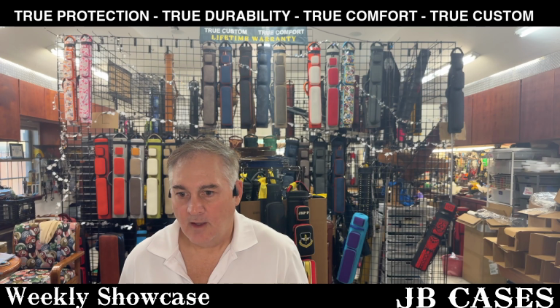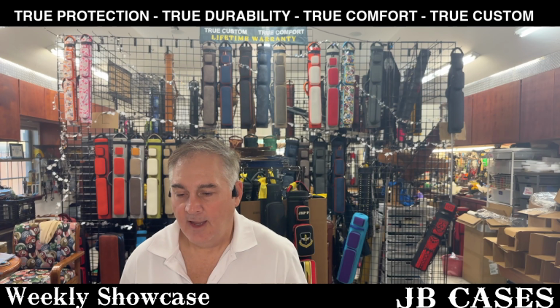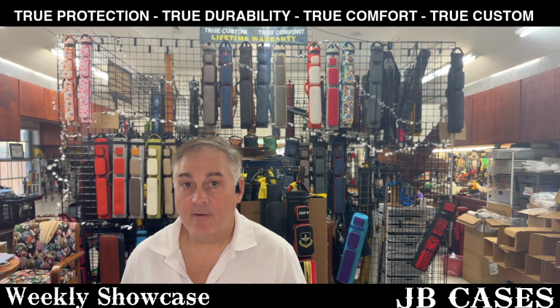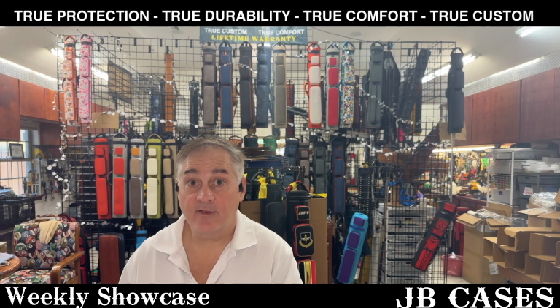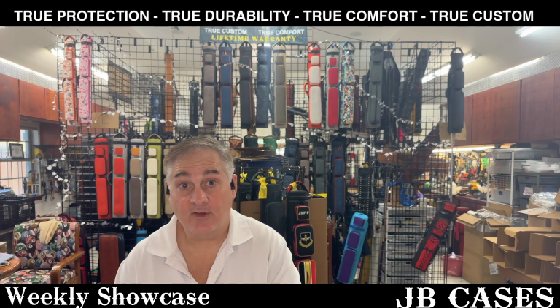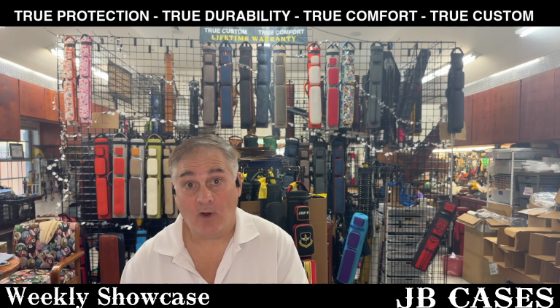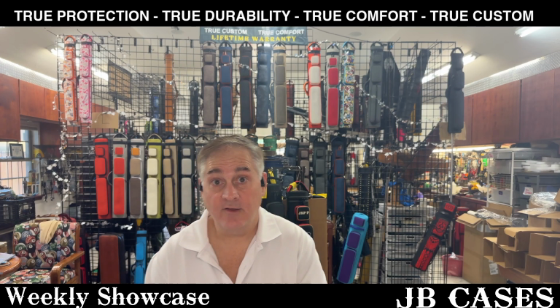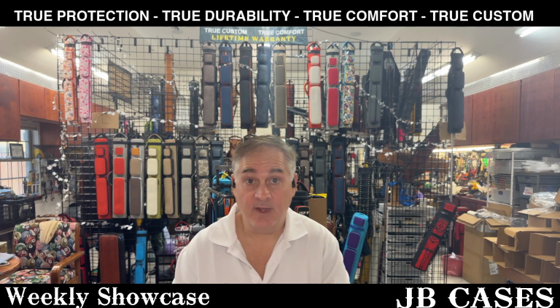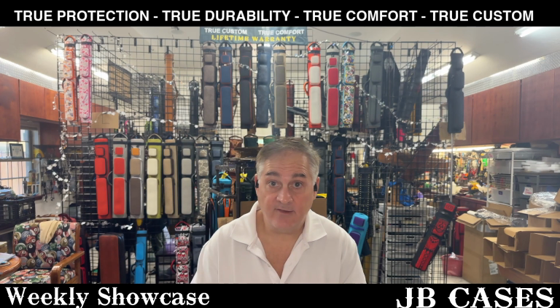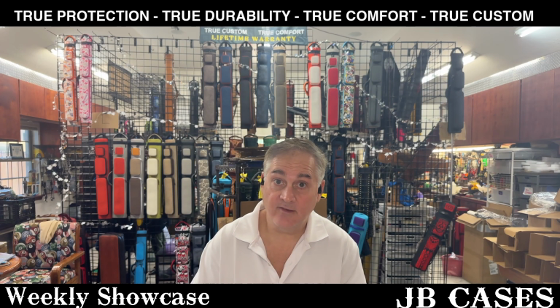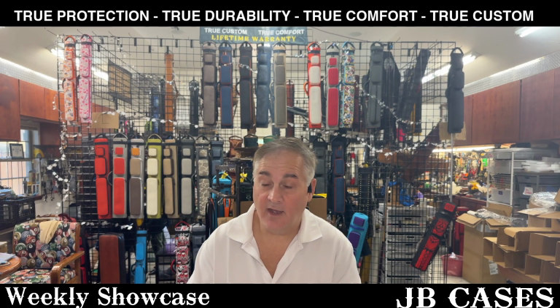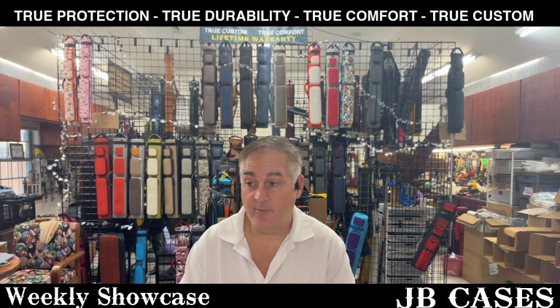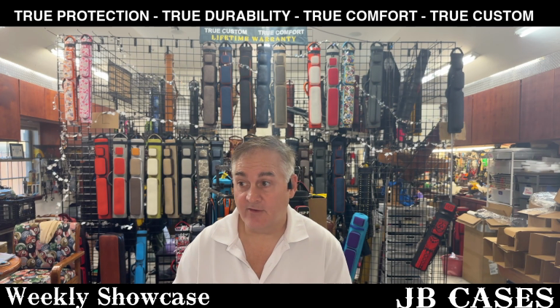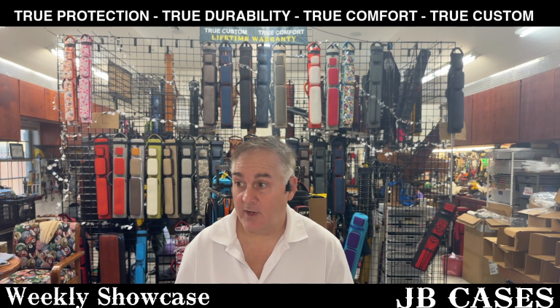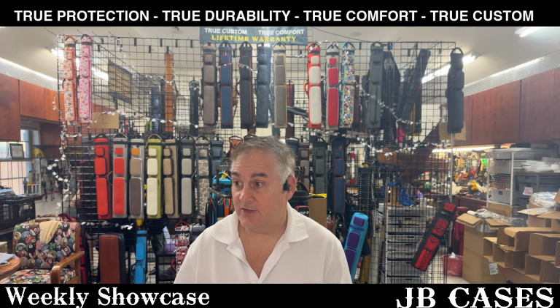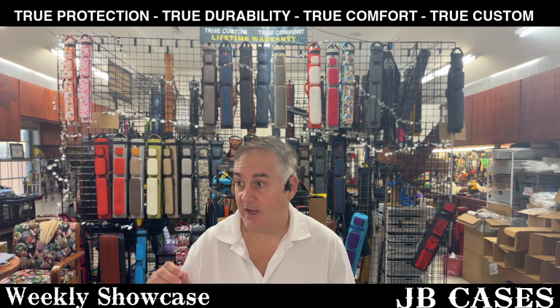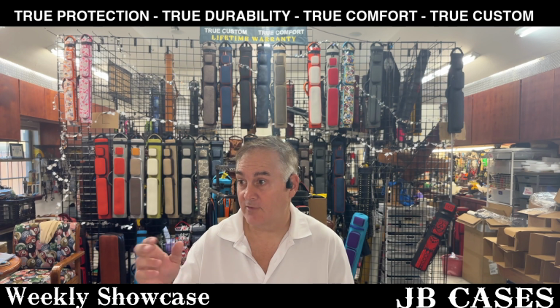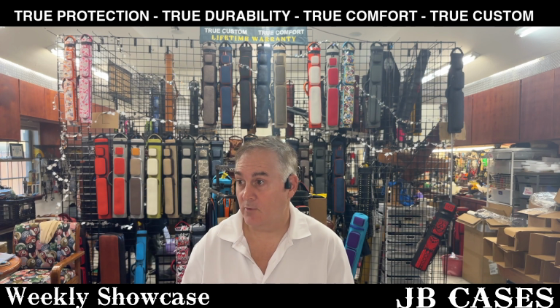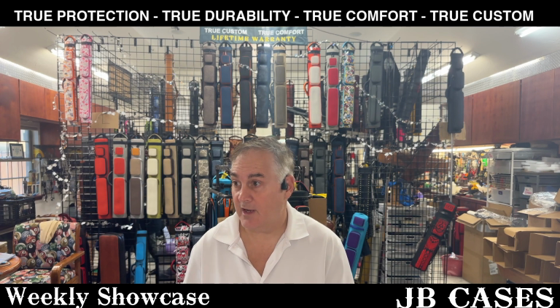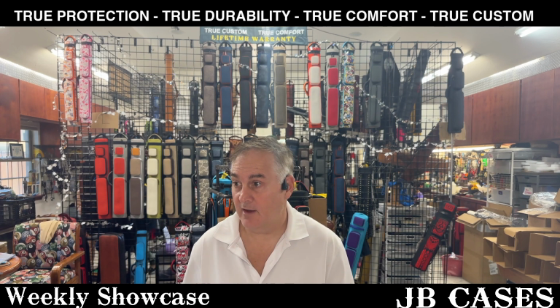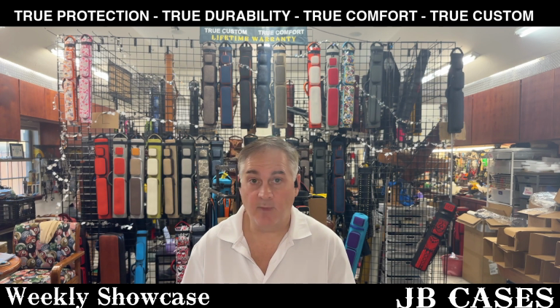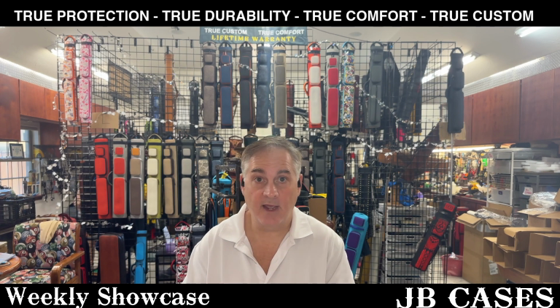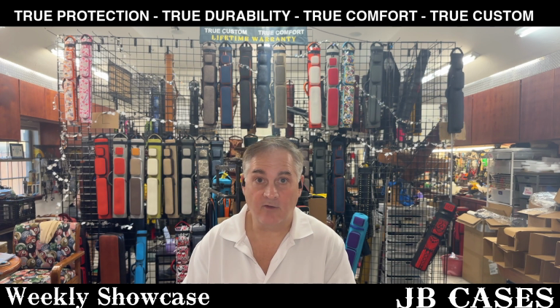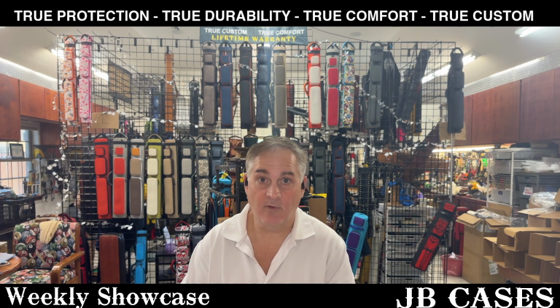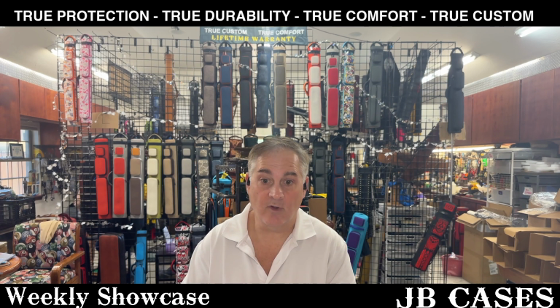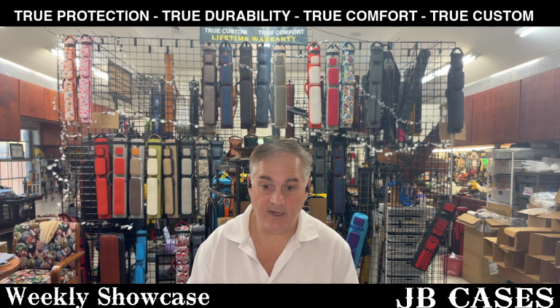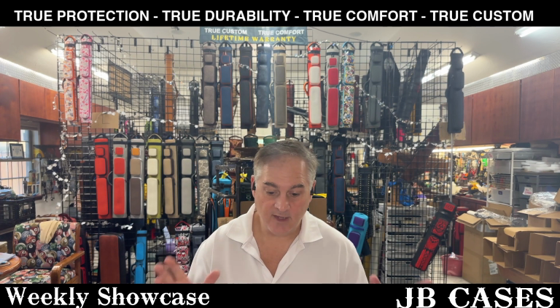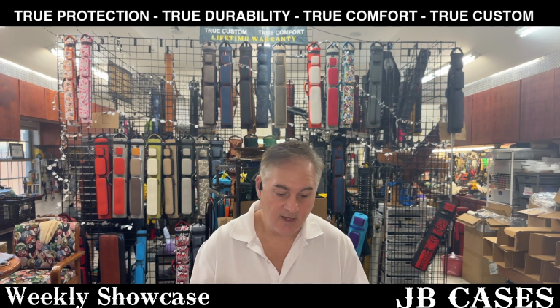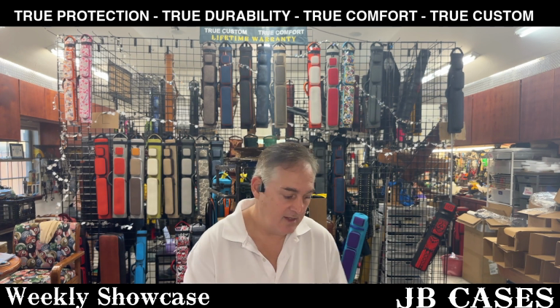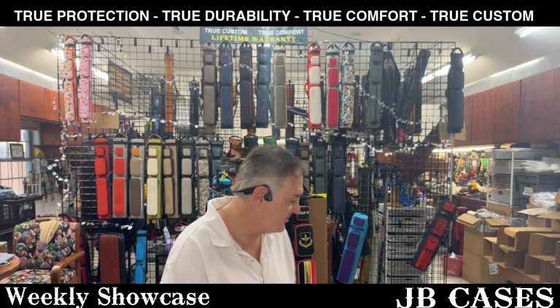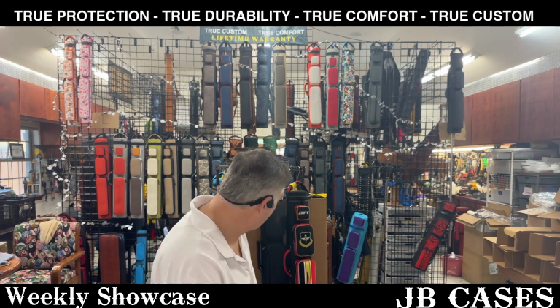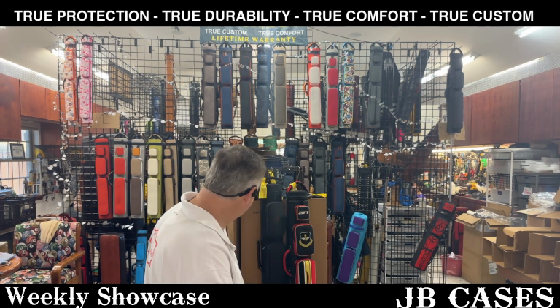Hey everybody, this is John Barton, JB Cases. This is our weekly showcase for the week of Monday, October 14th. Let's jump right in.